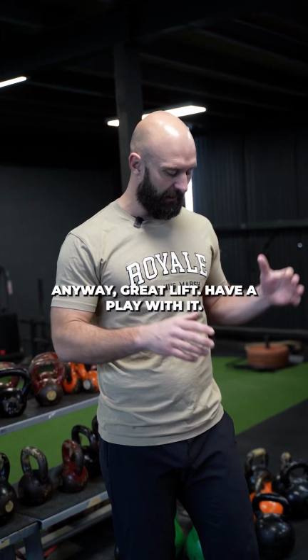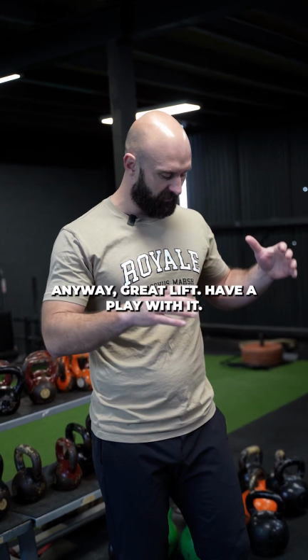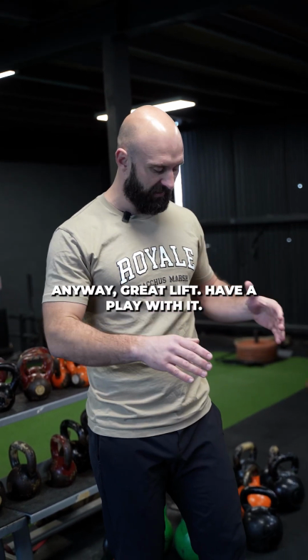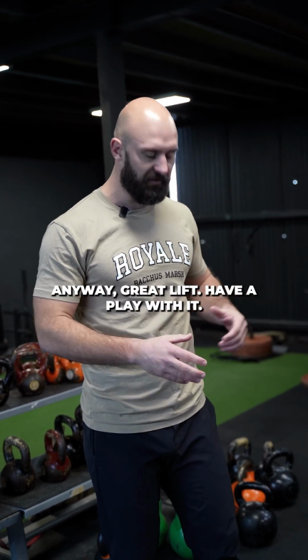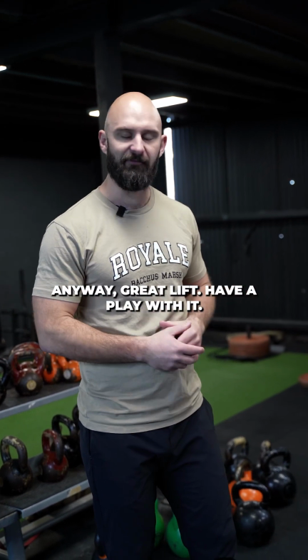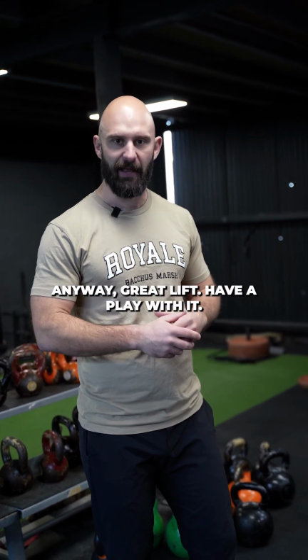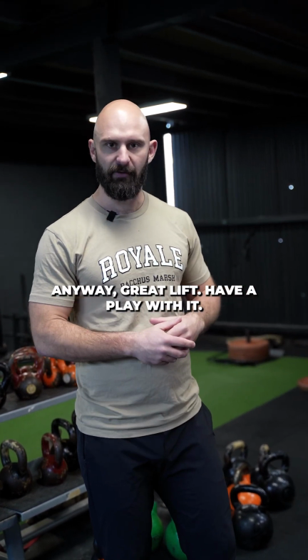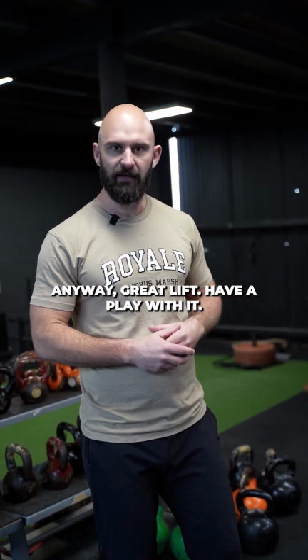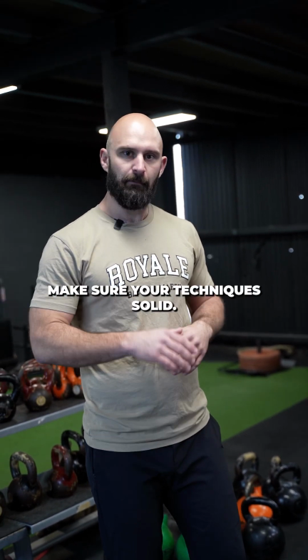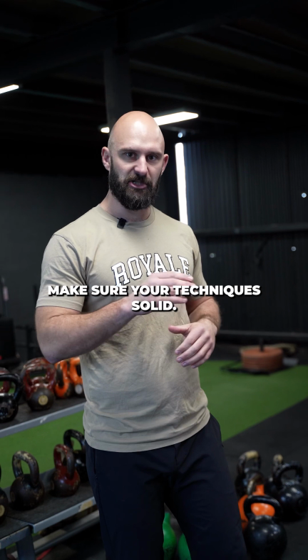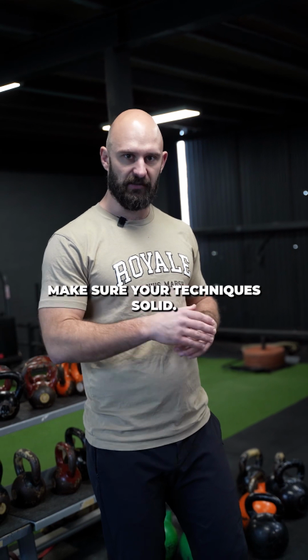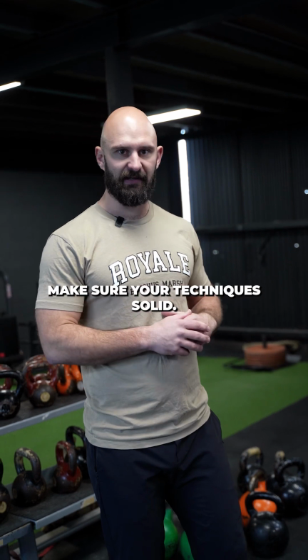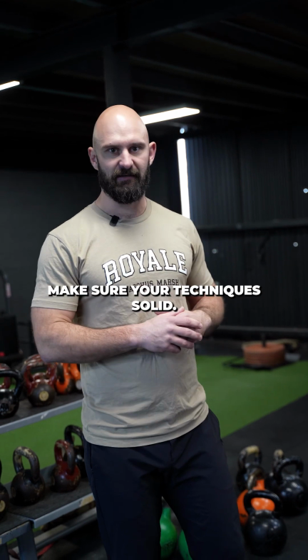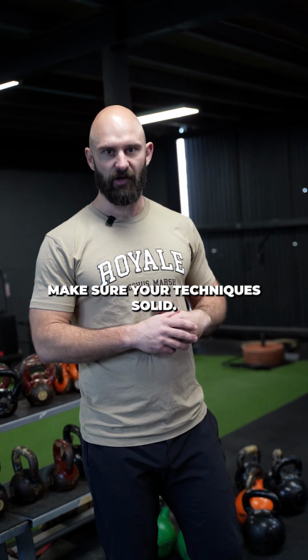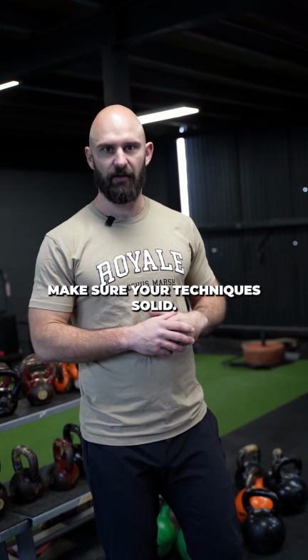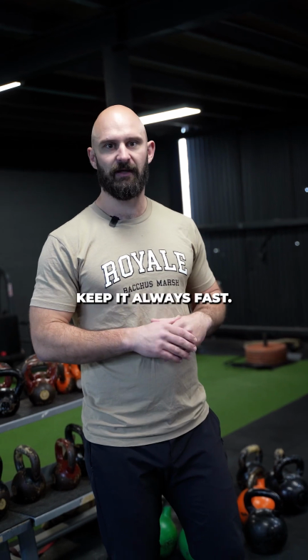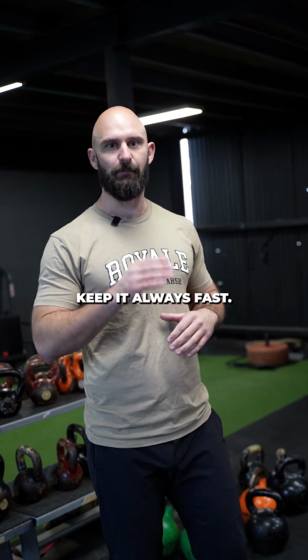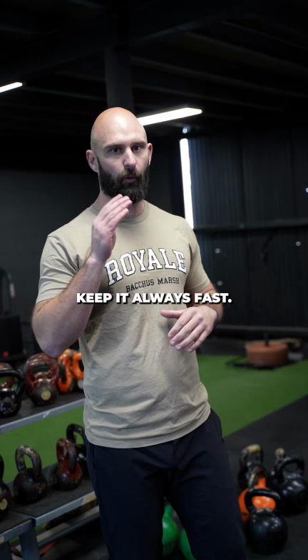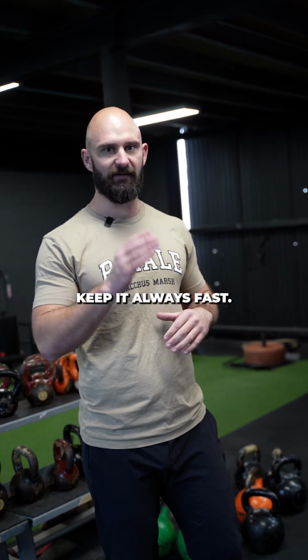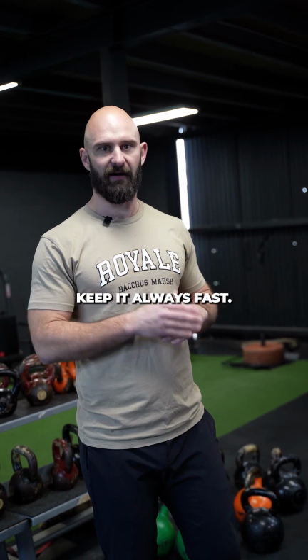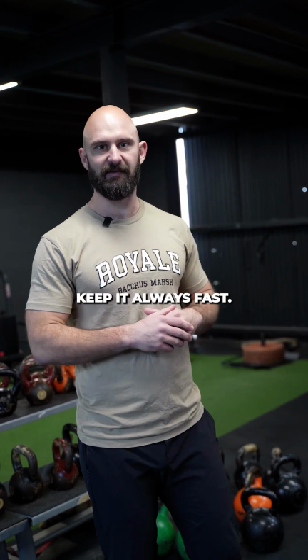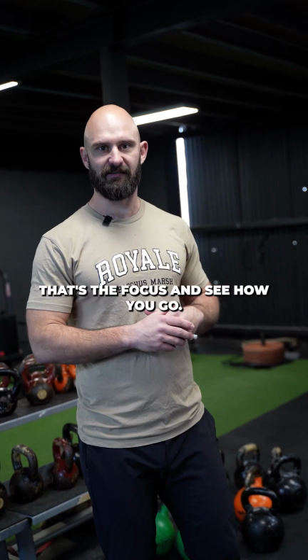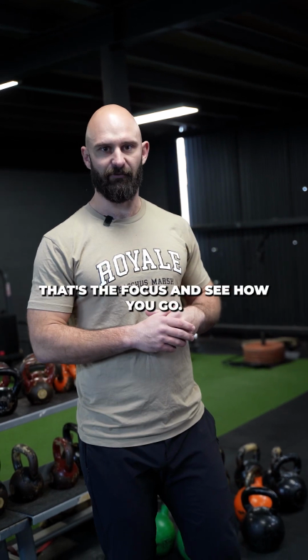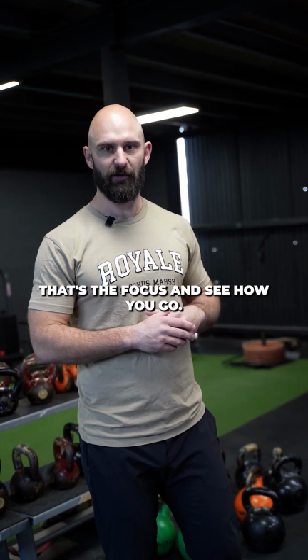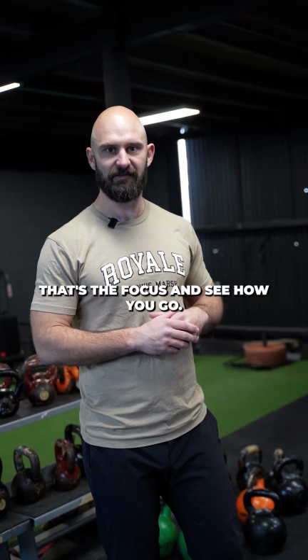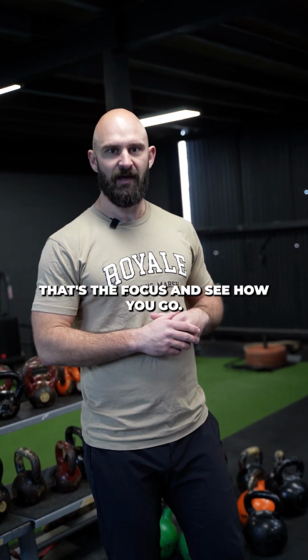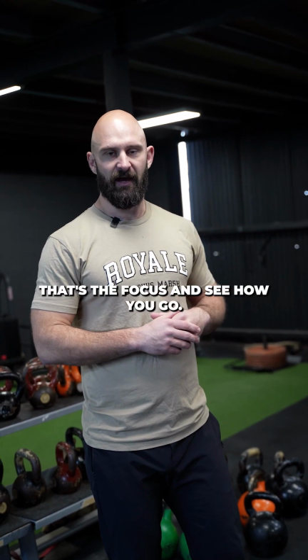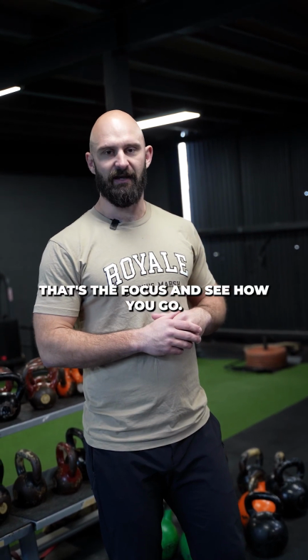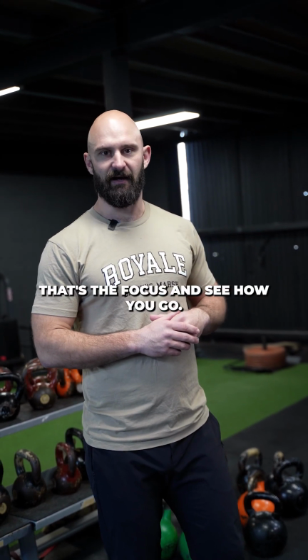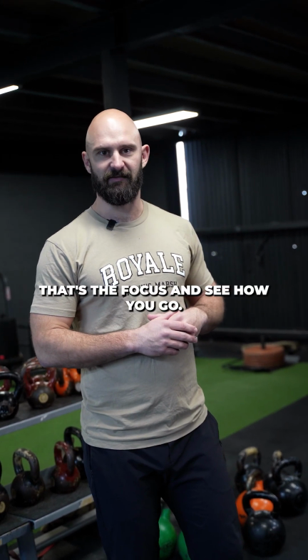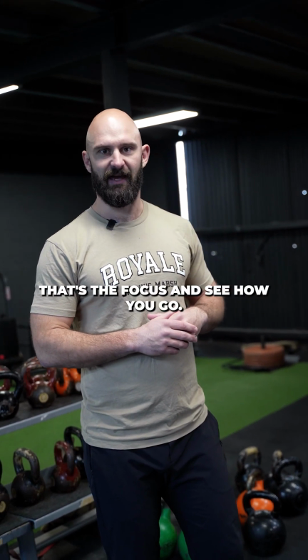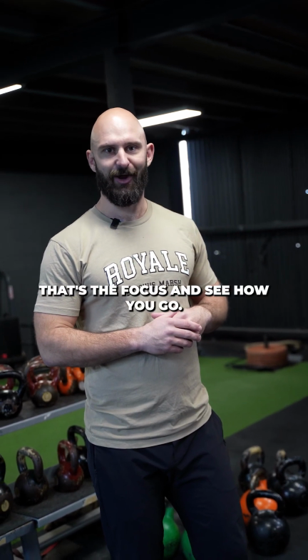Anyway, great lift. Have a play with it. Make sure your technique's solid. Keep it always fast — that's the focus. See how you go.